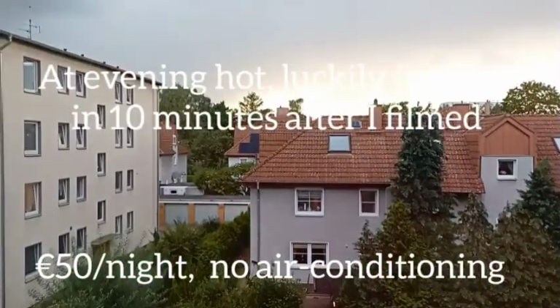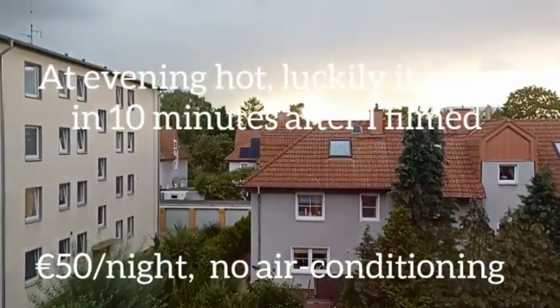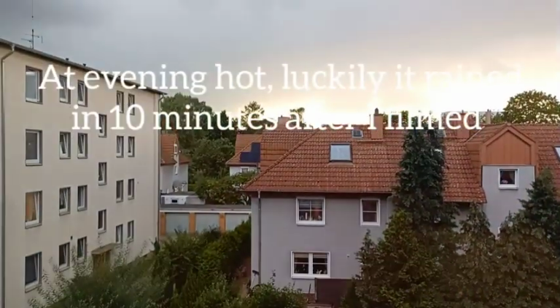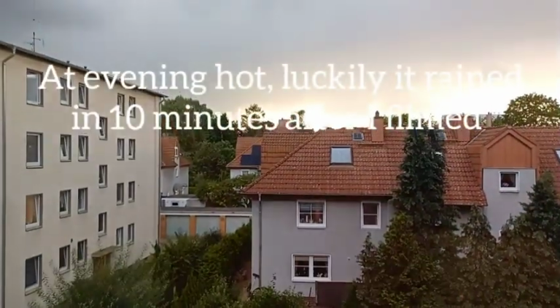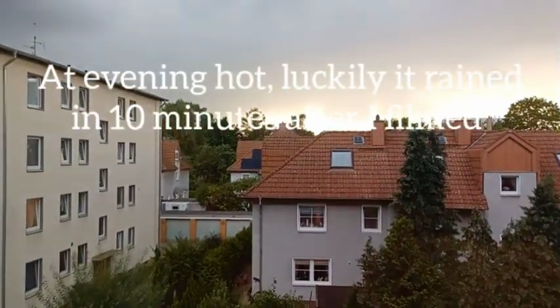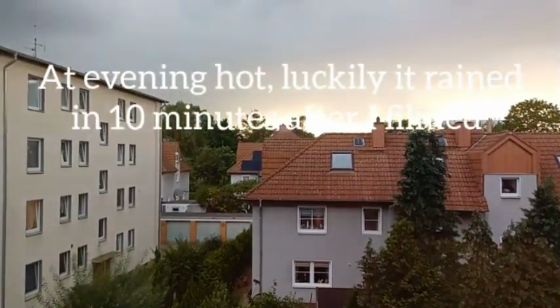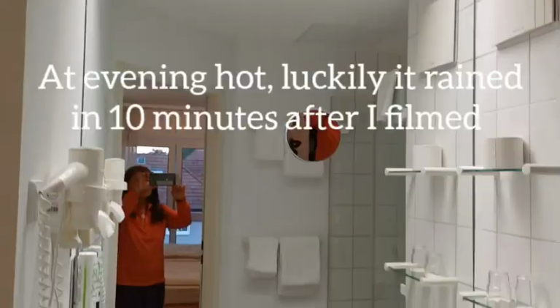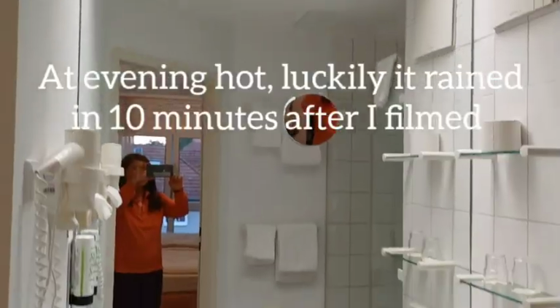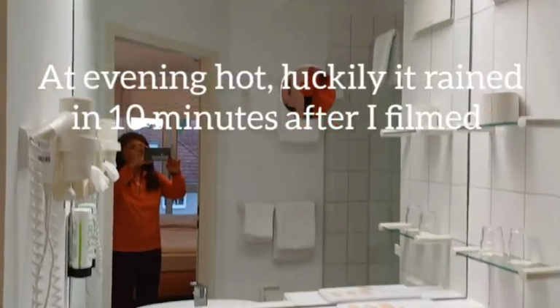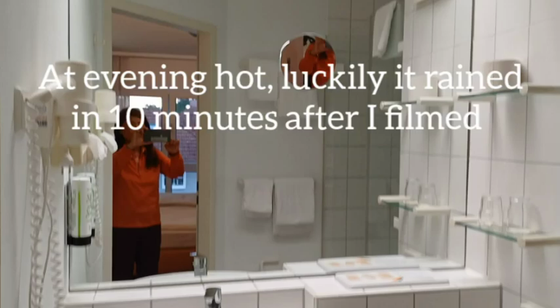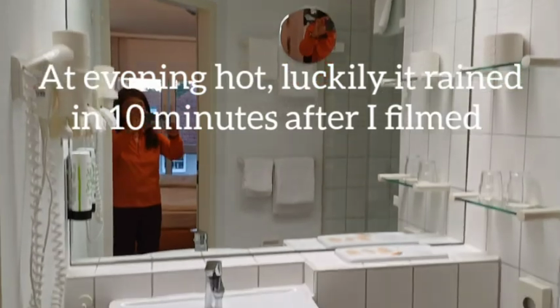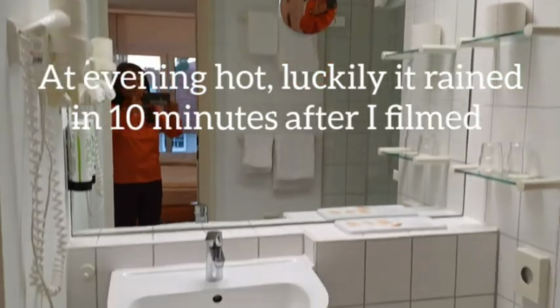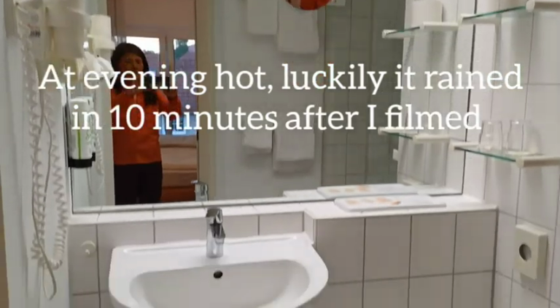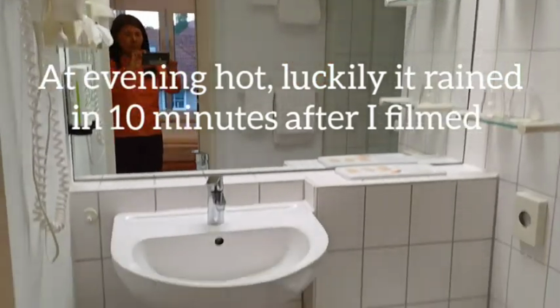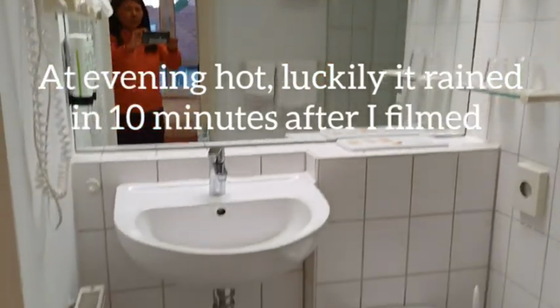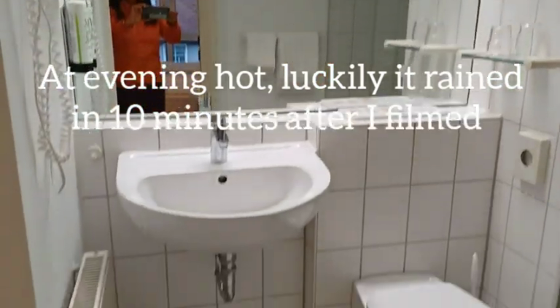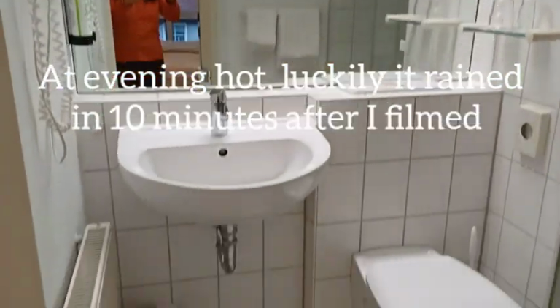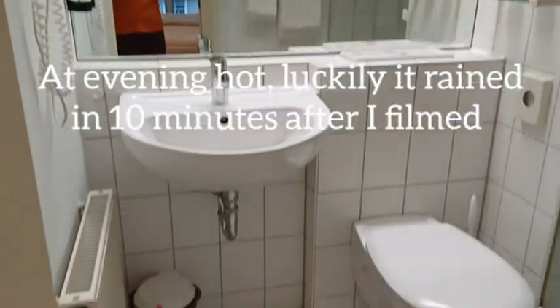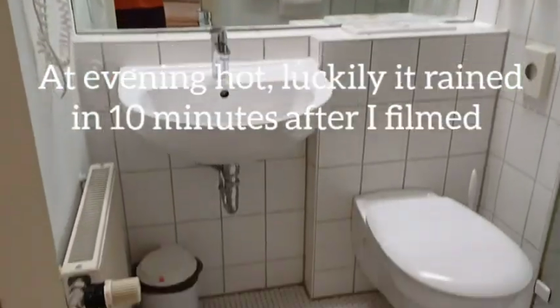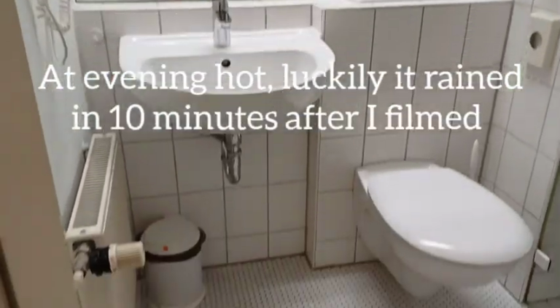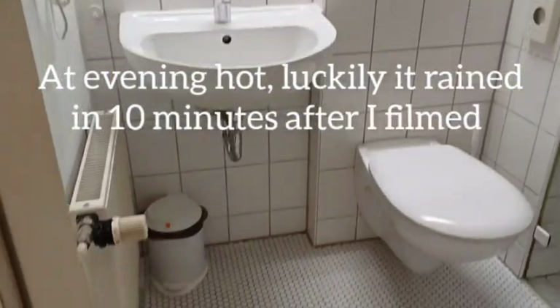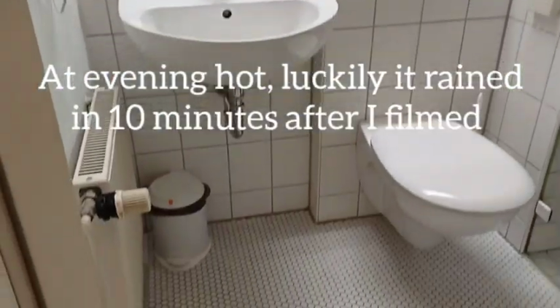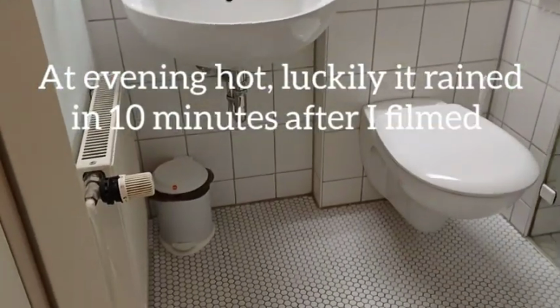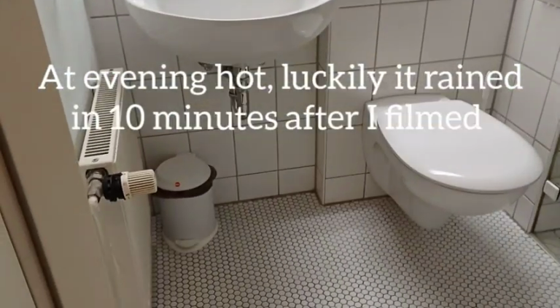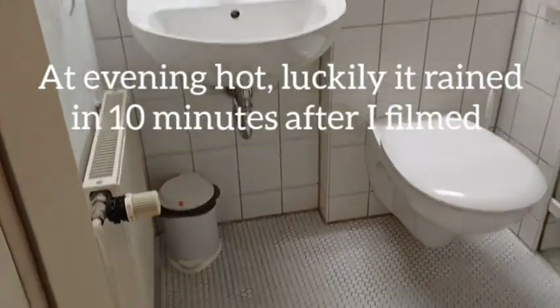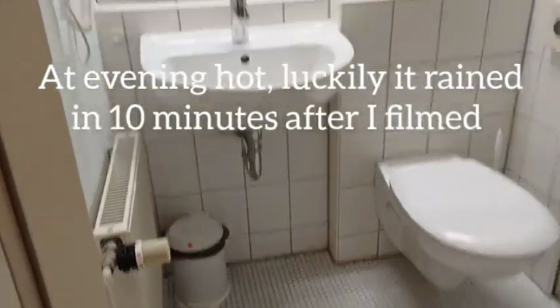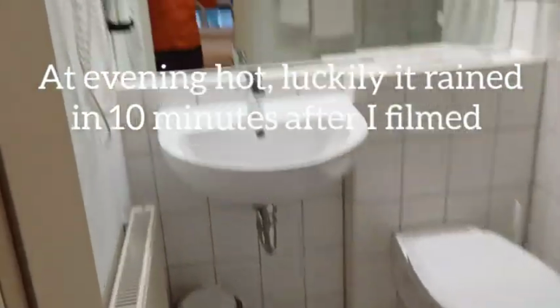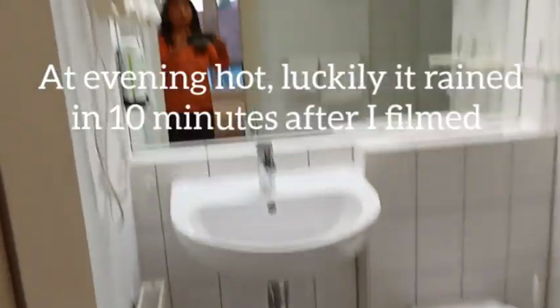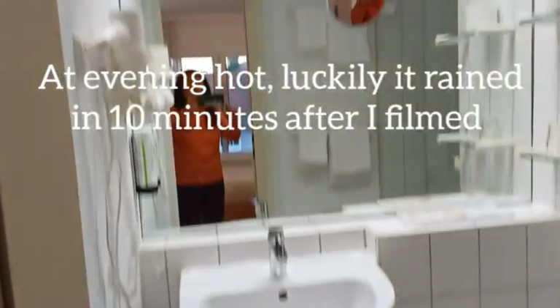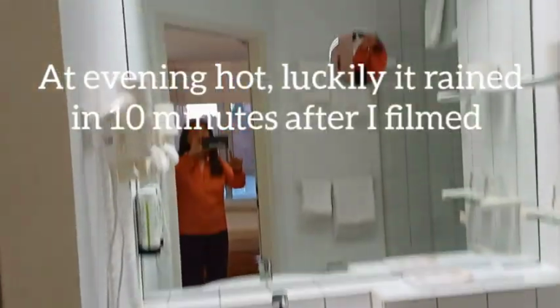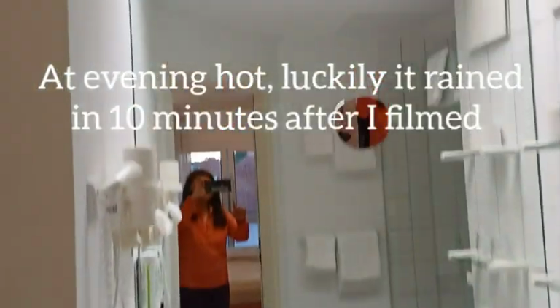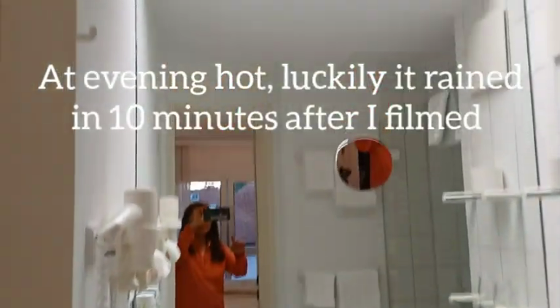This is the bathroom — a small bathroom. Thanks for watching.